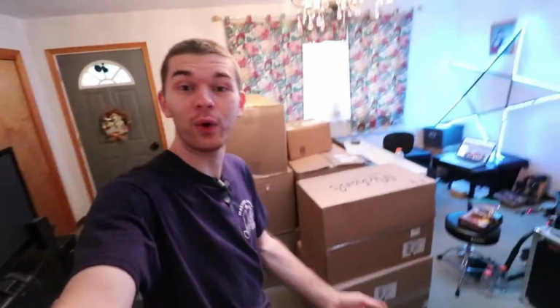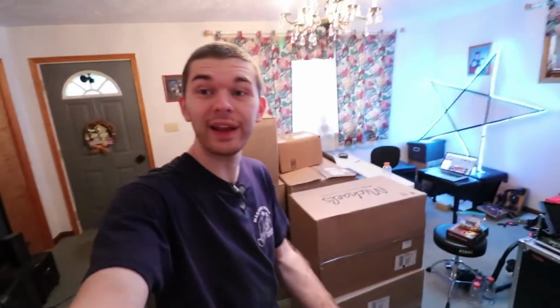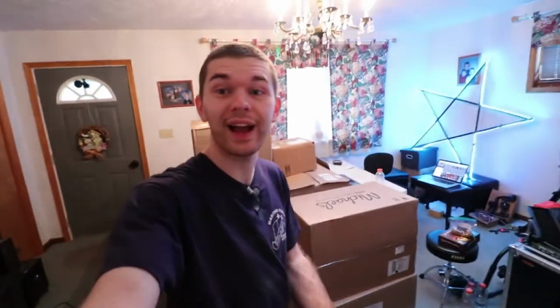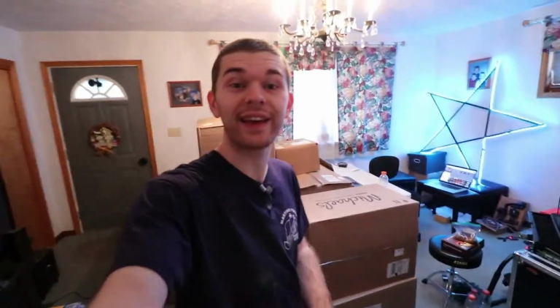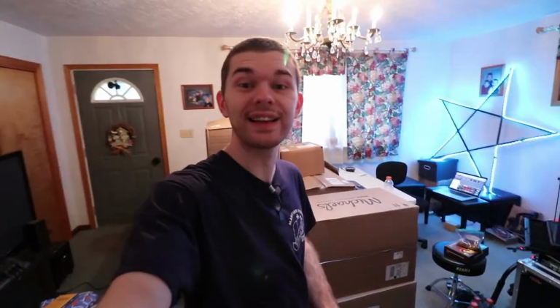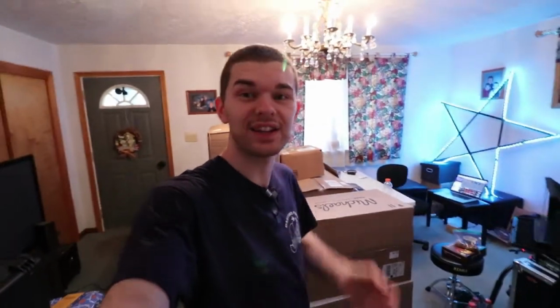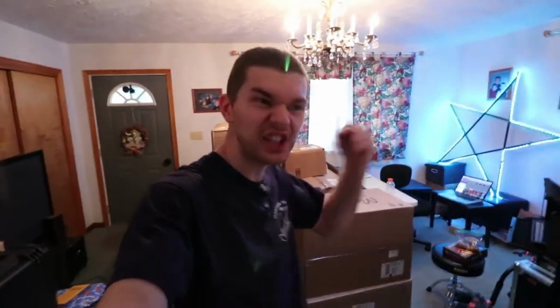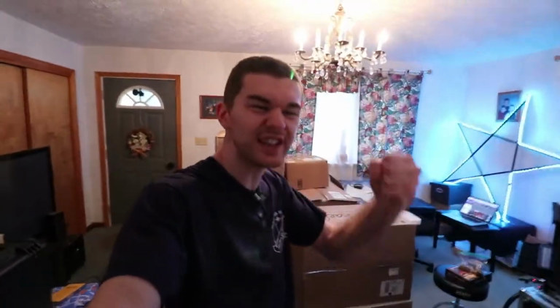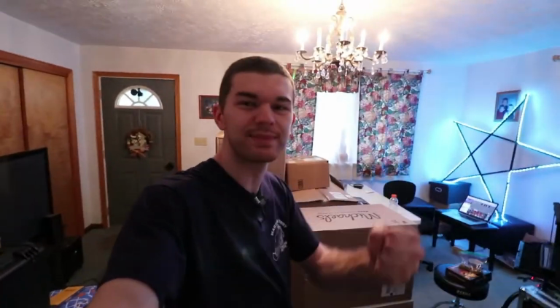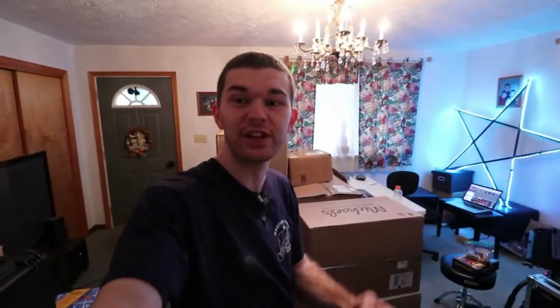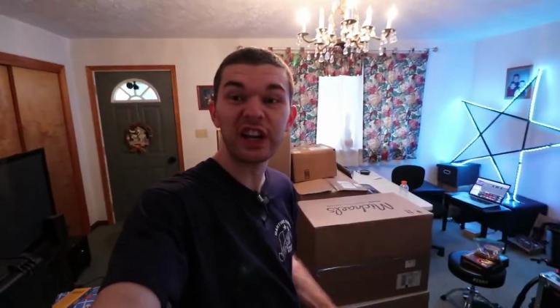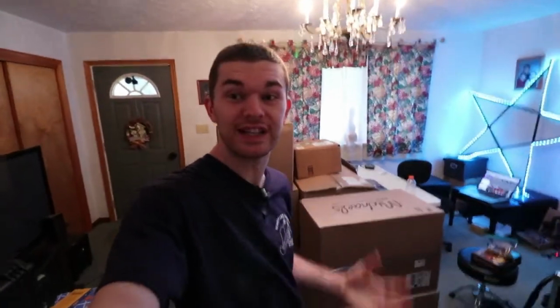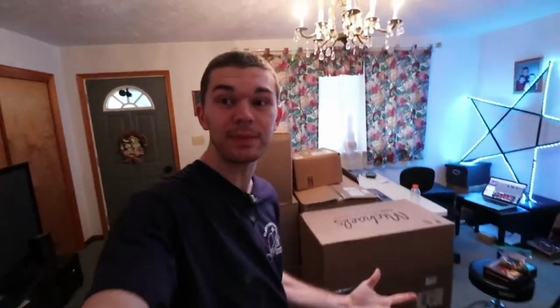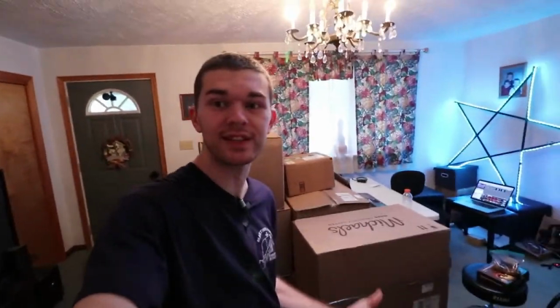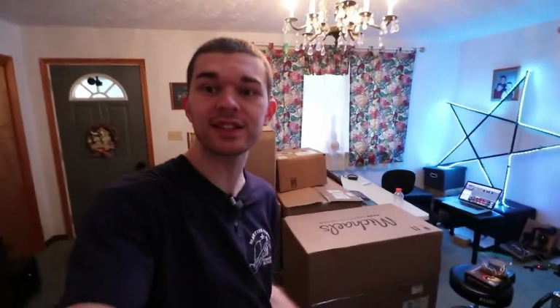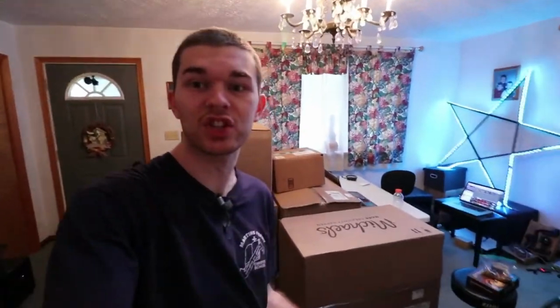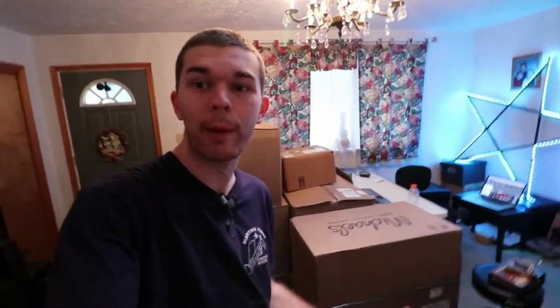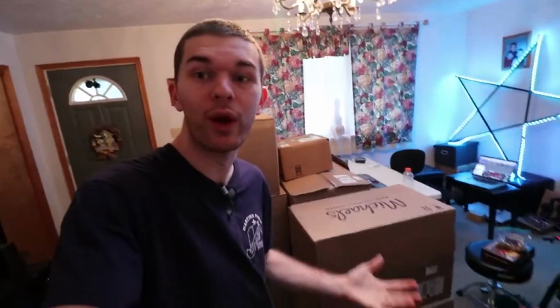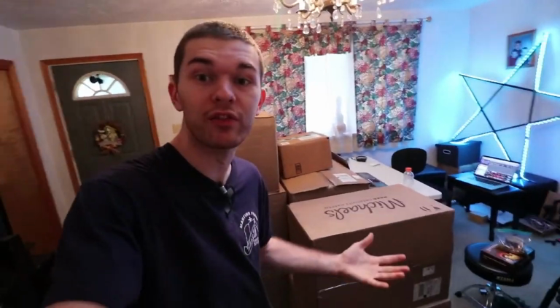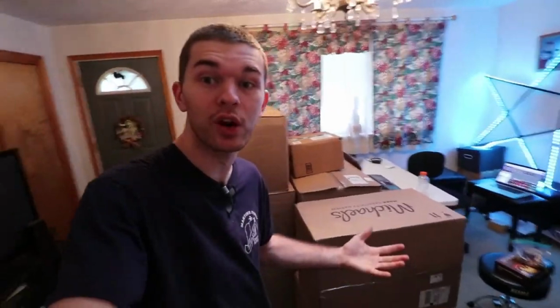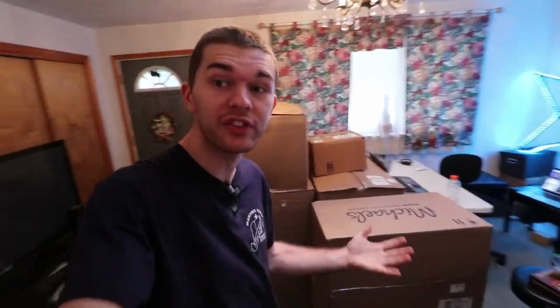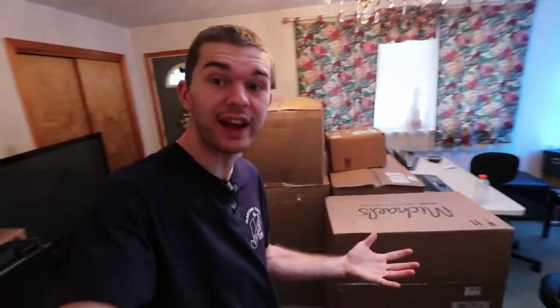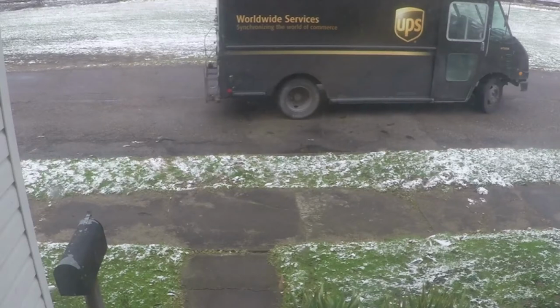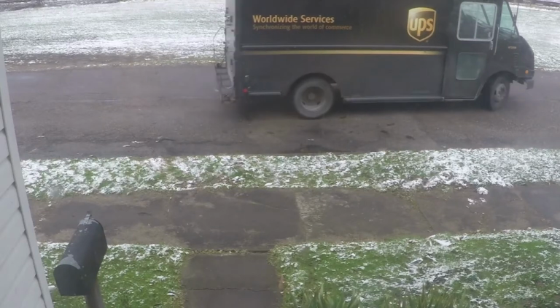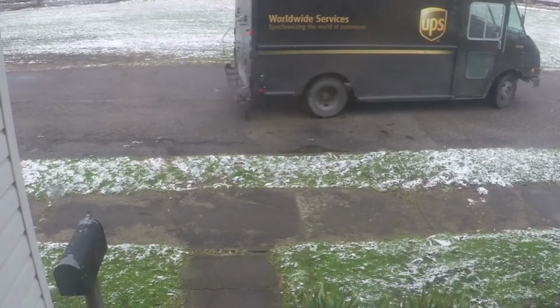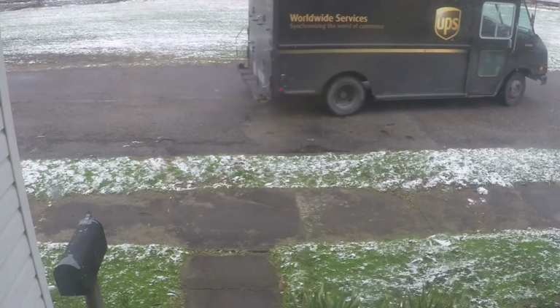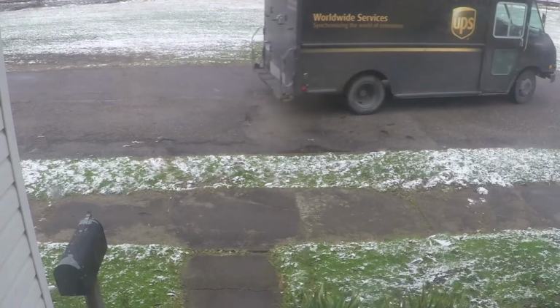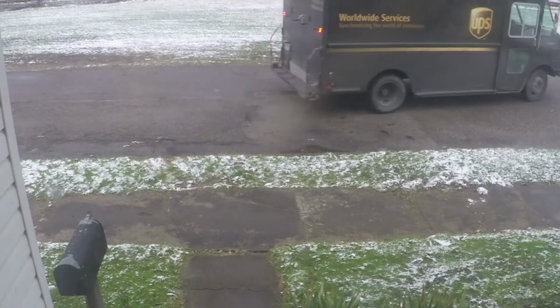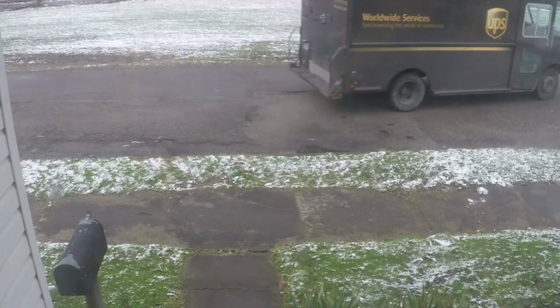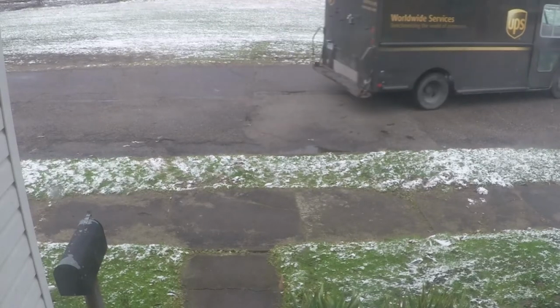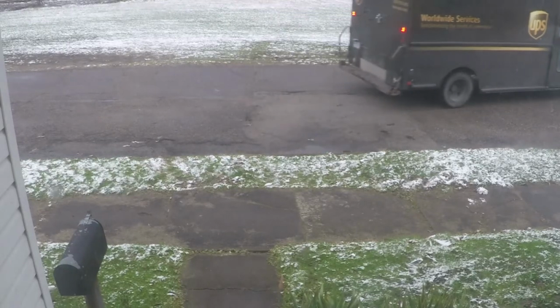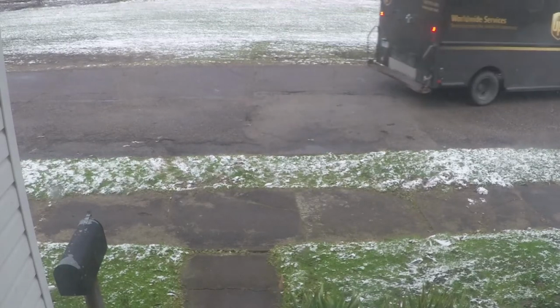Look what we got. The delivery driver said, 'My truck is empty! This is the stop I've been waiting for all day. I've got so much room in my truck now.'